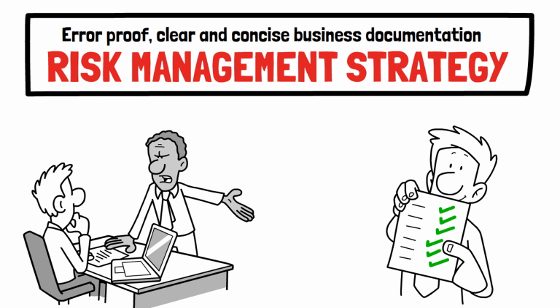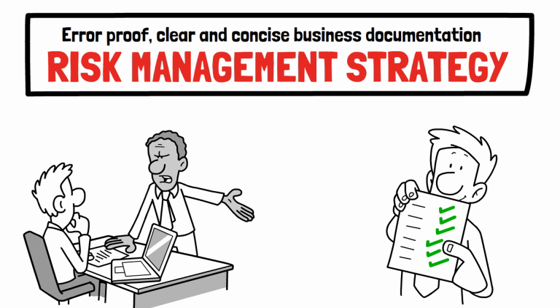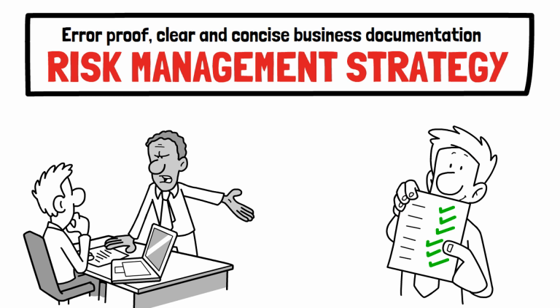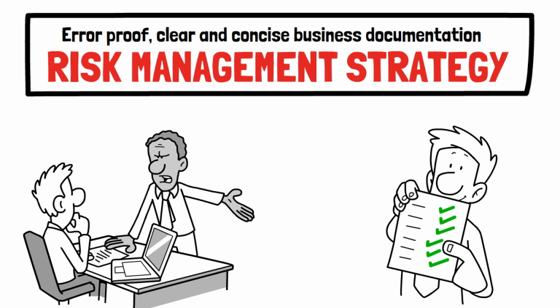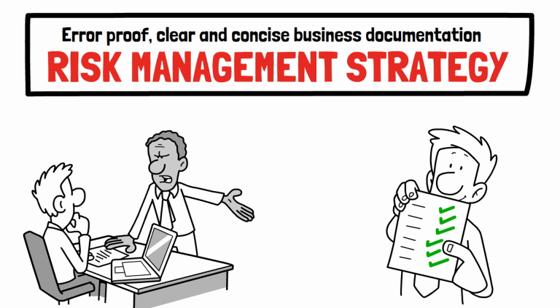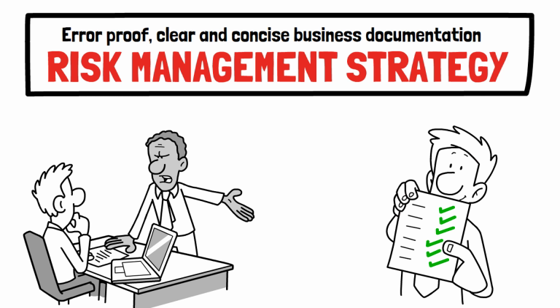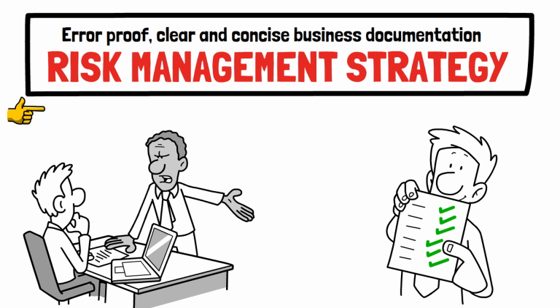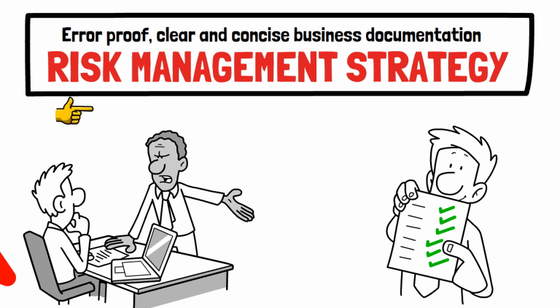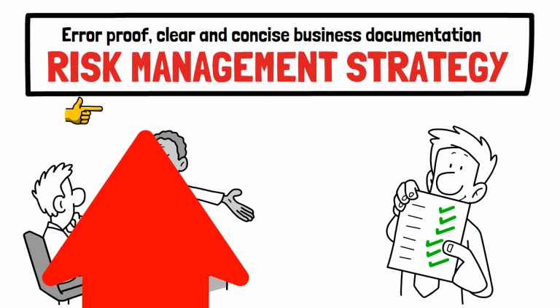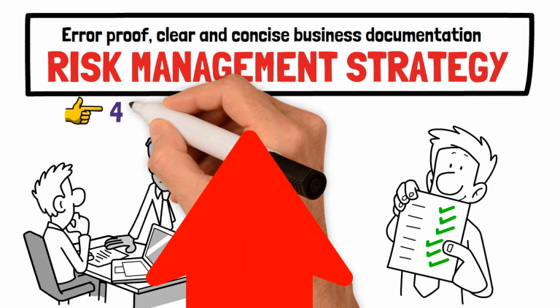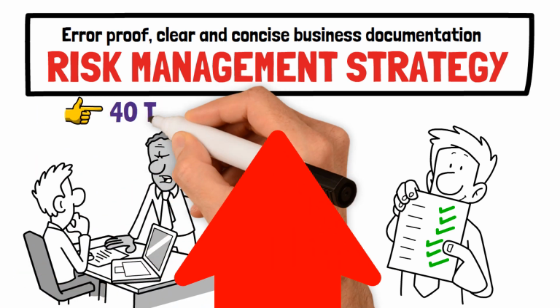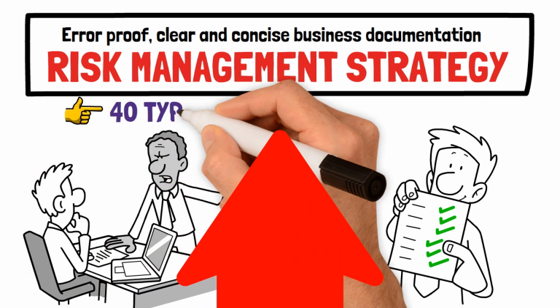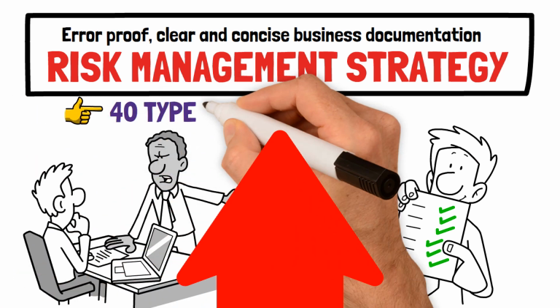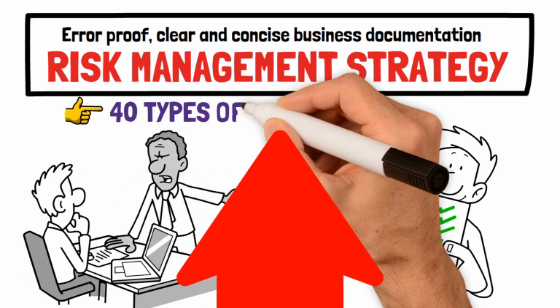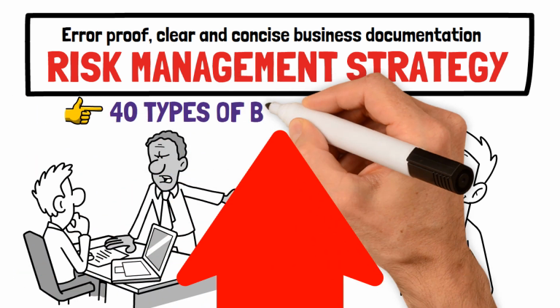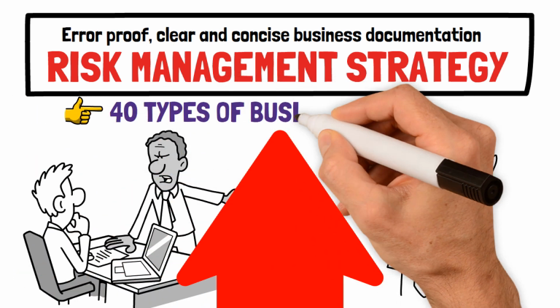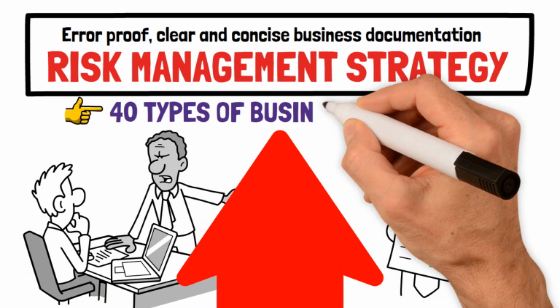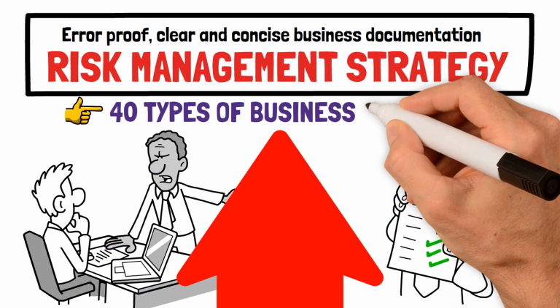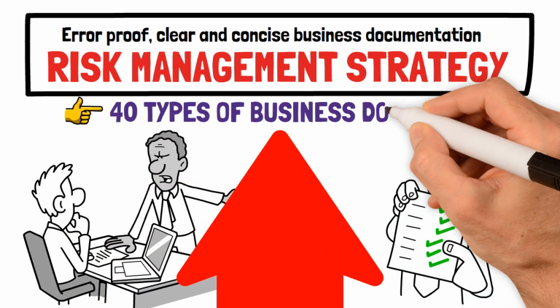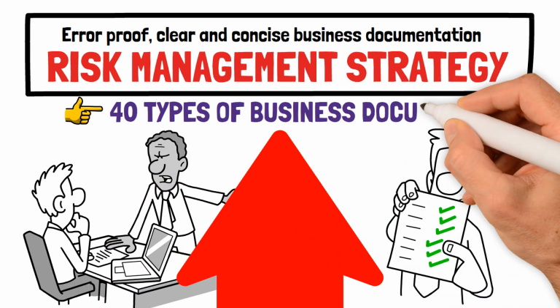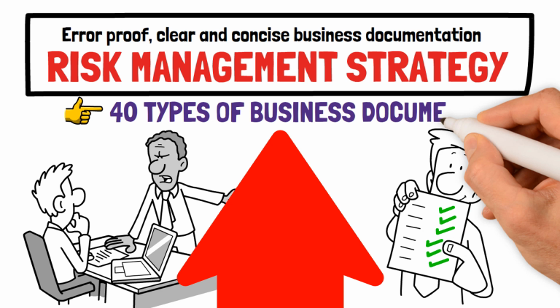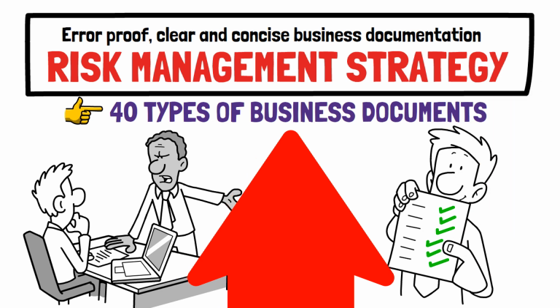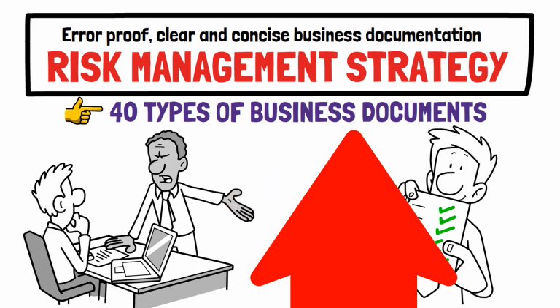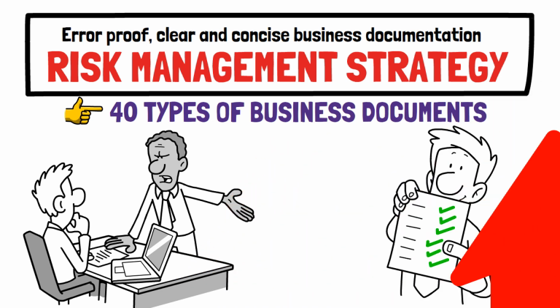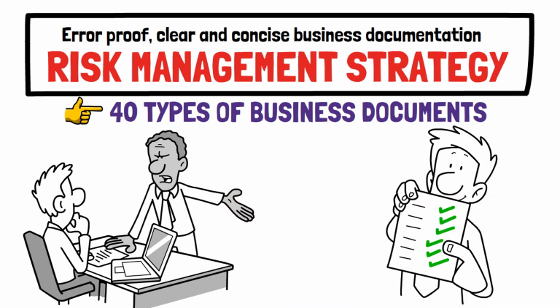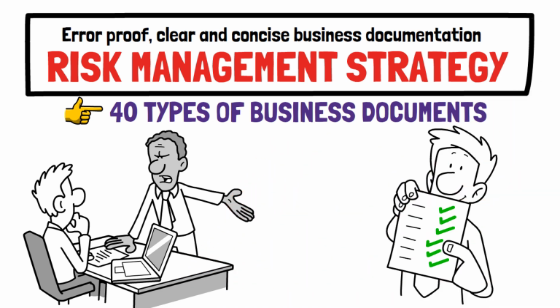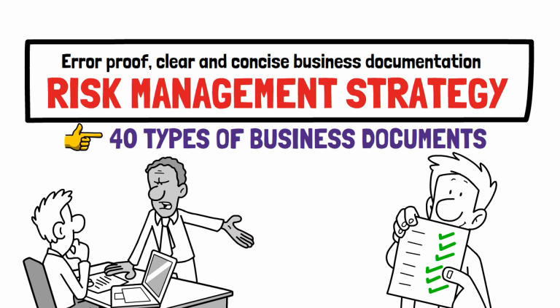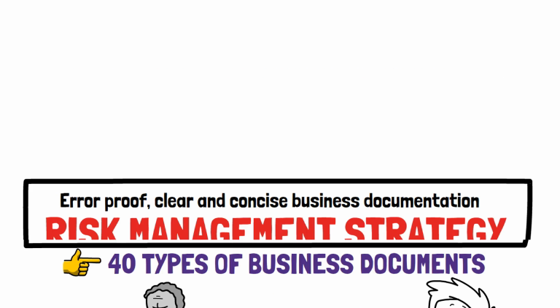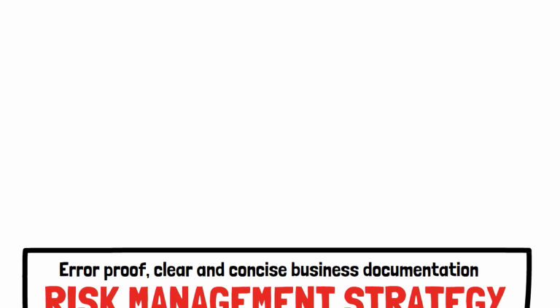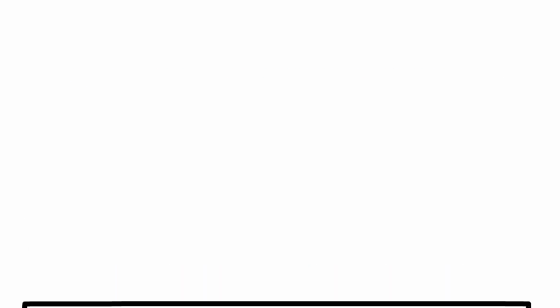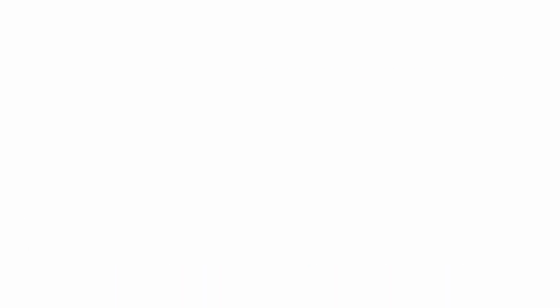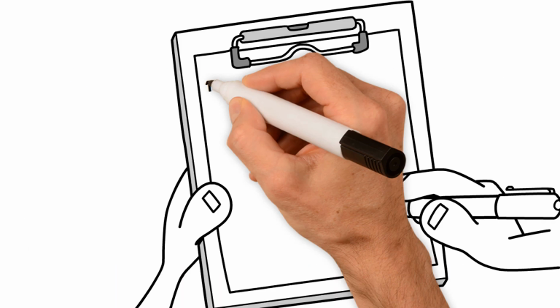In this video, we are sharing 40 types of documents required for managing your business.